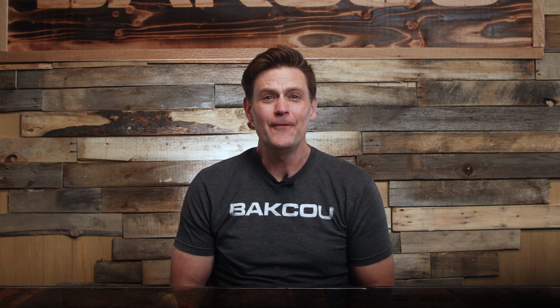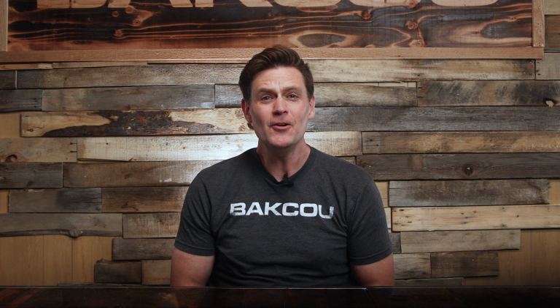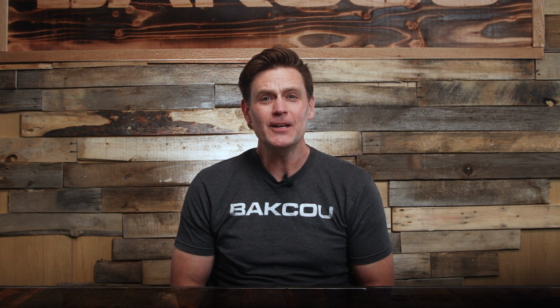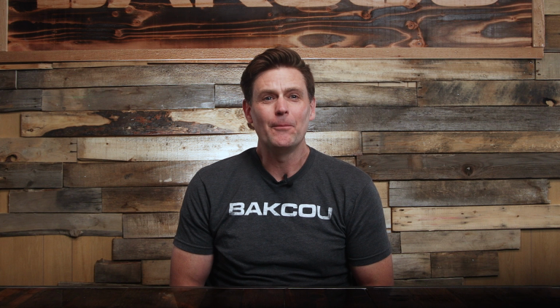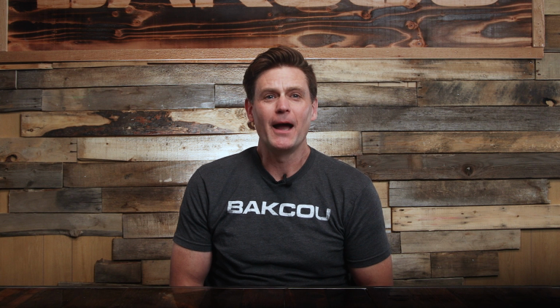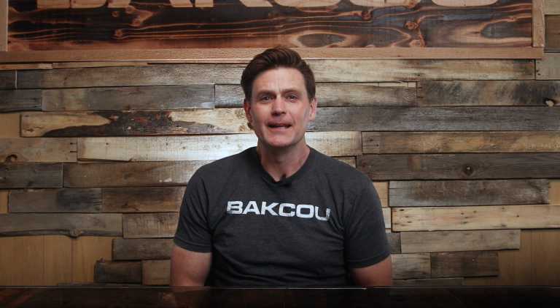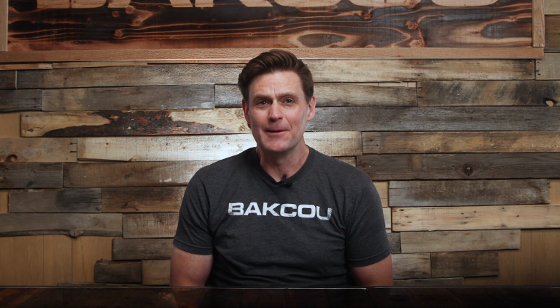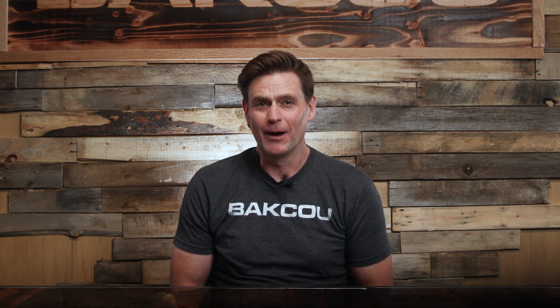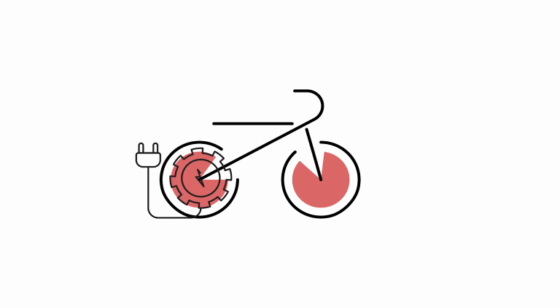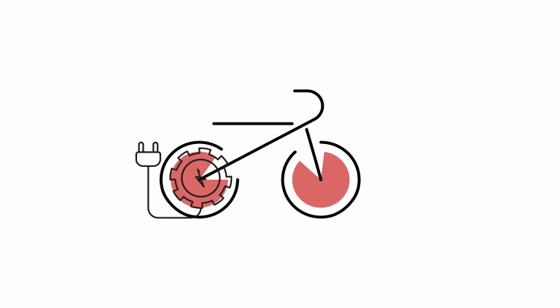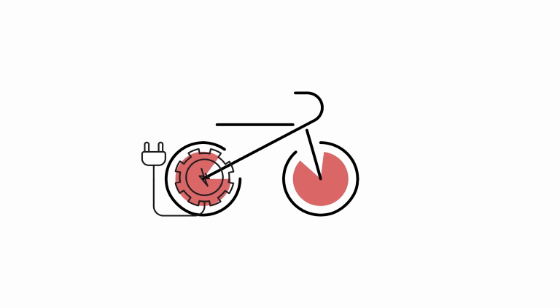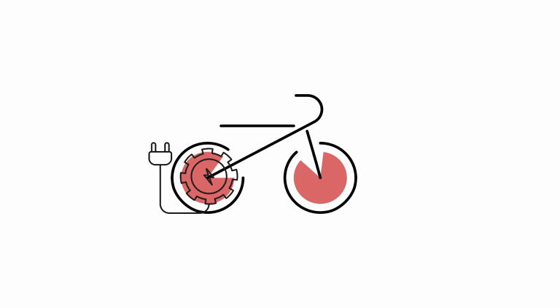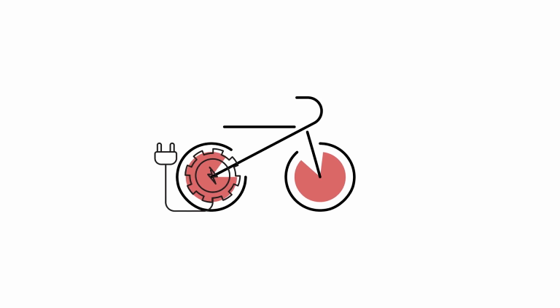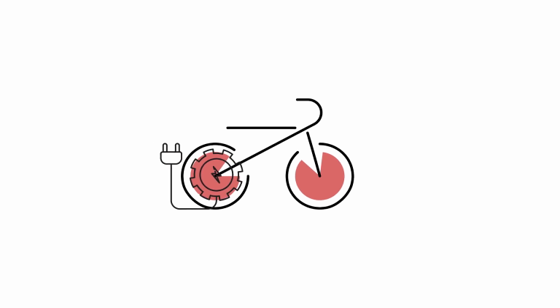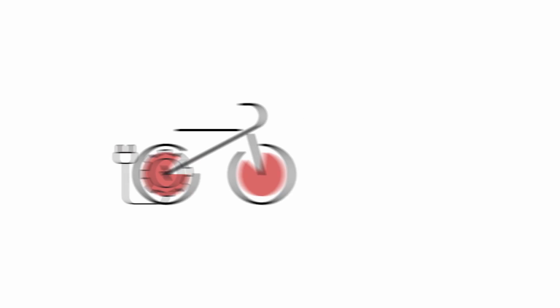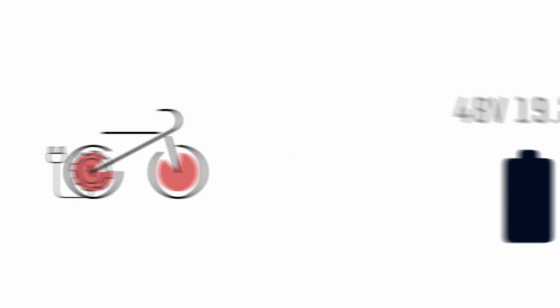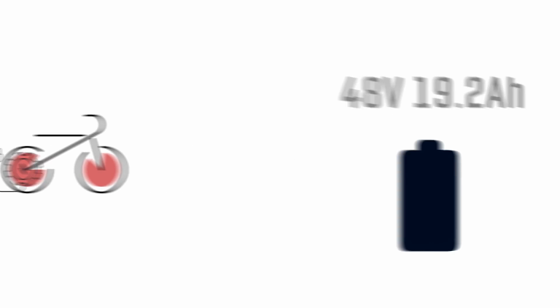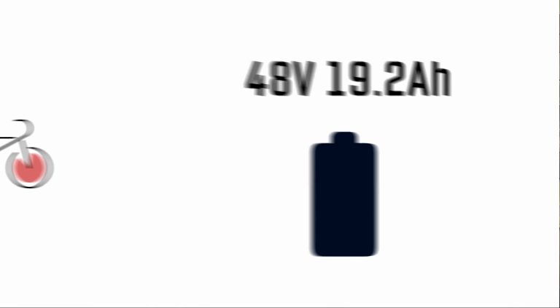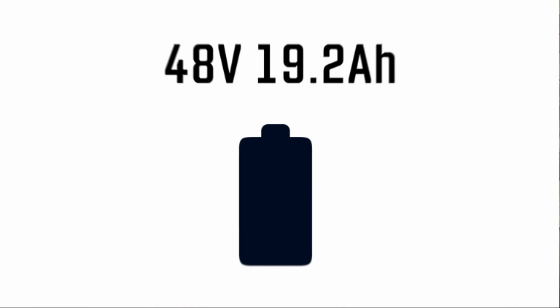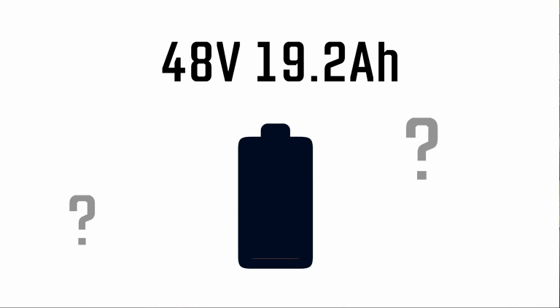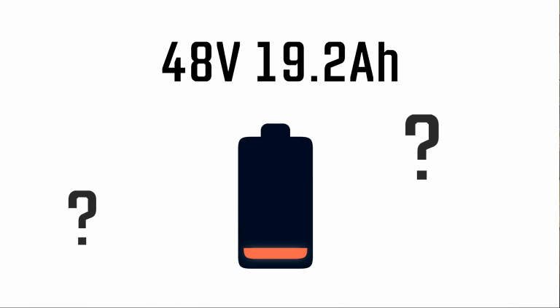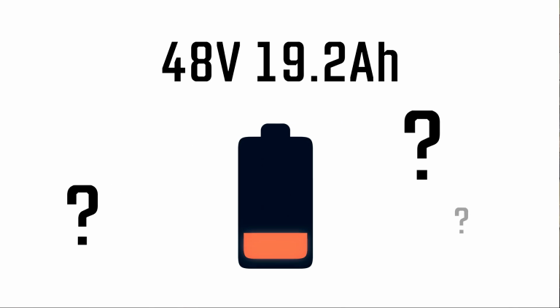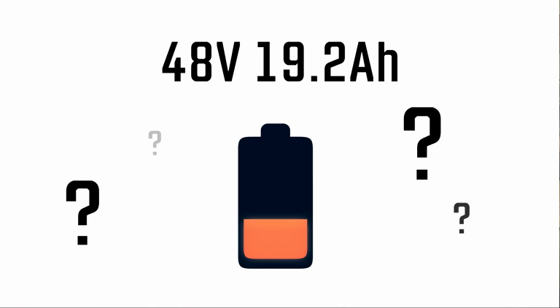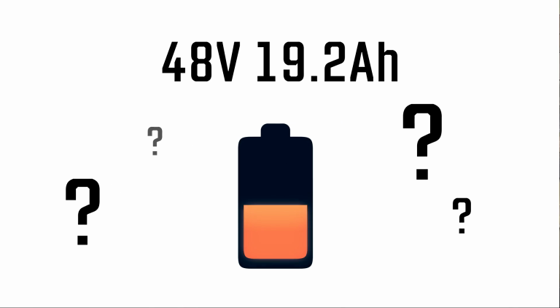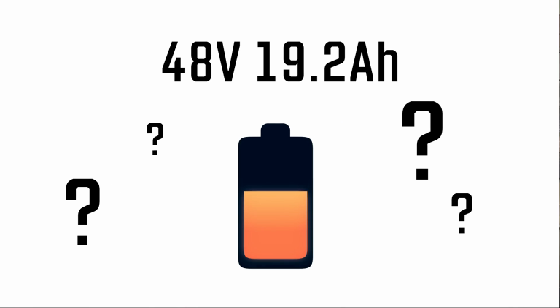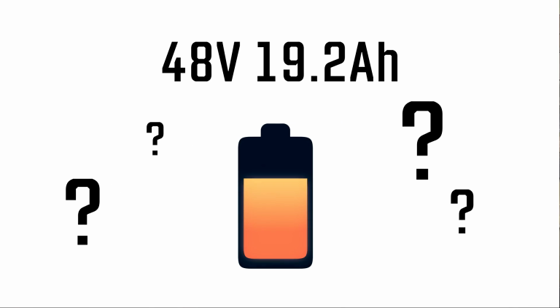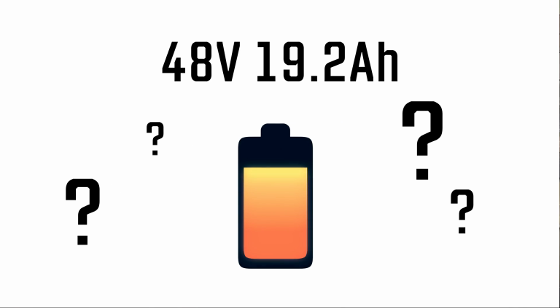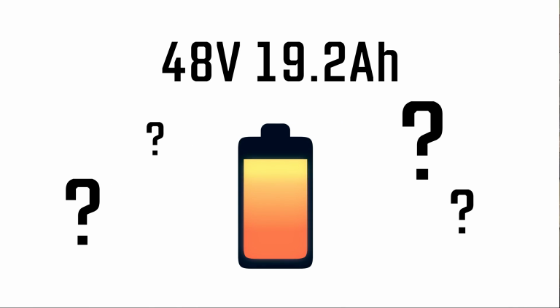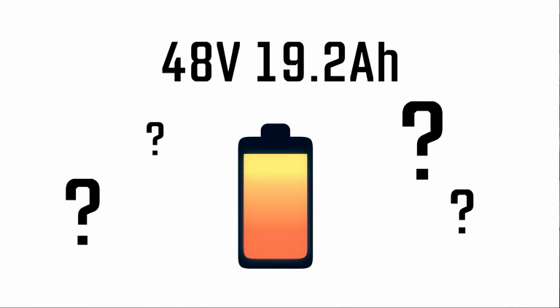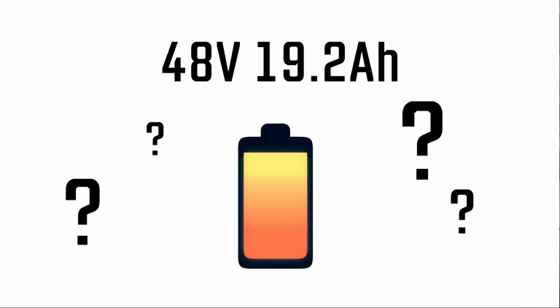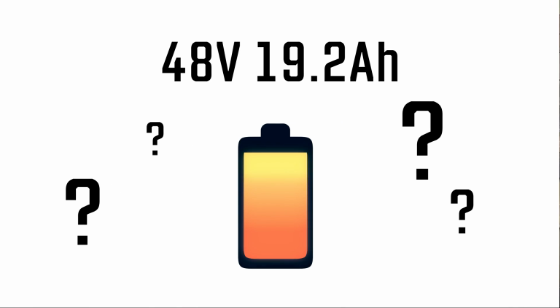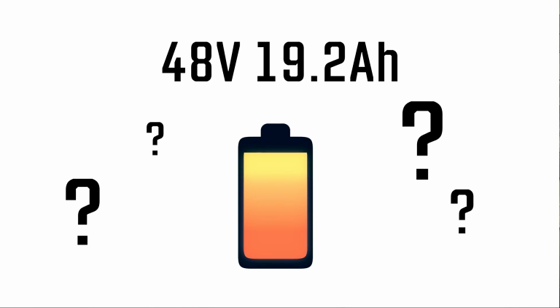If you're looking at buying an e-bike but don't understand all the ins and outs of the battery, then this is the video for you.